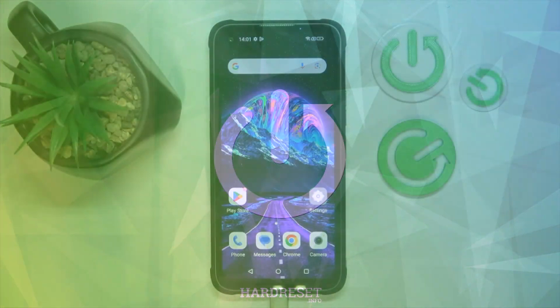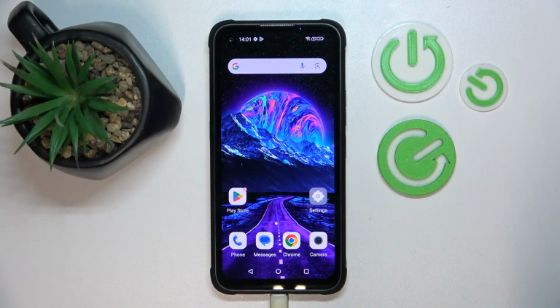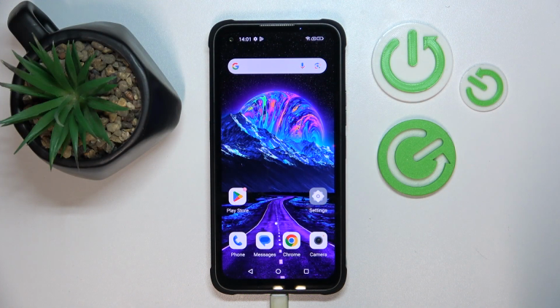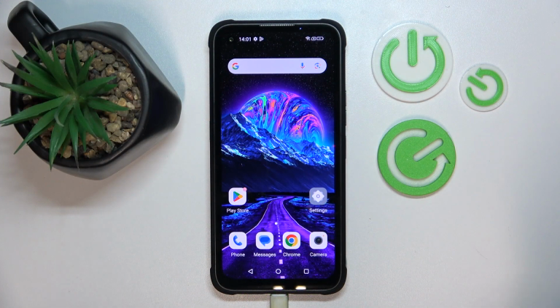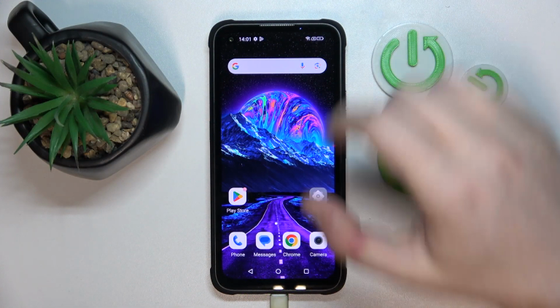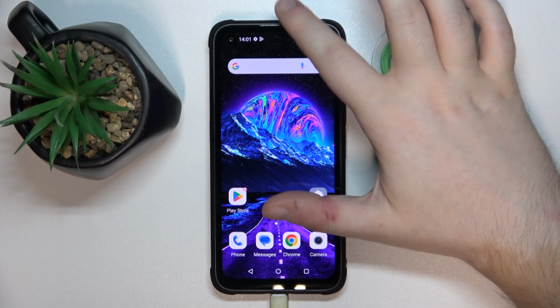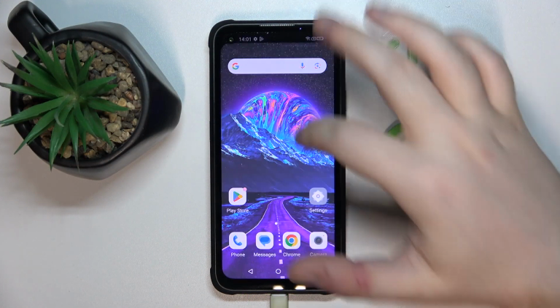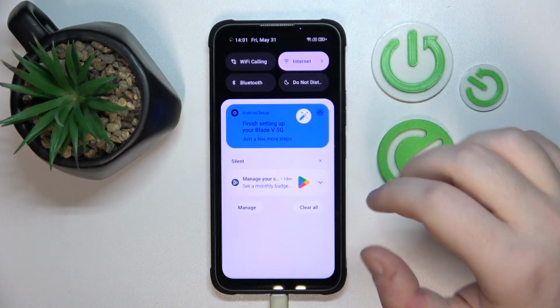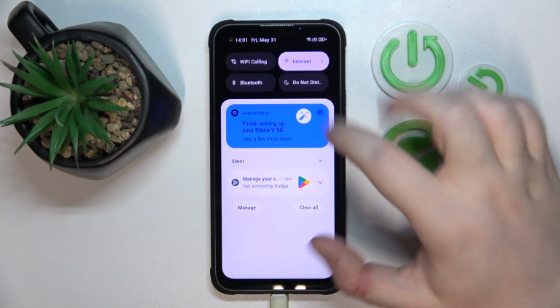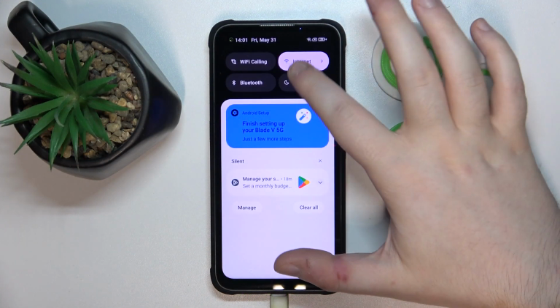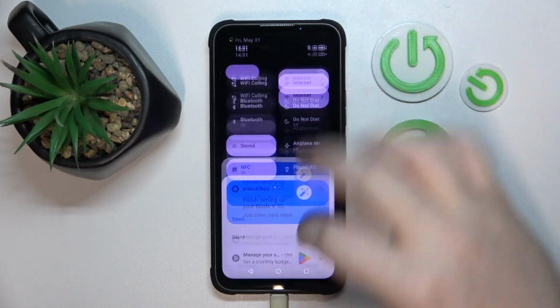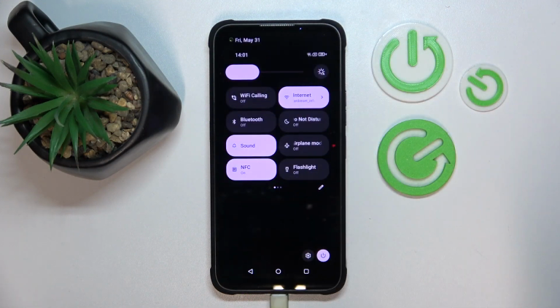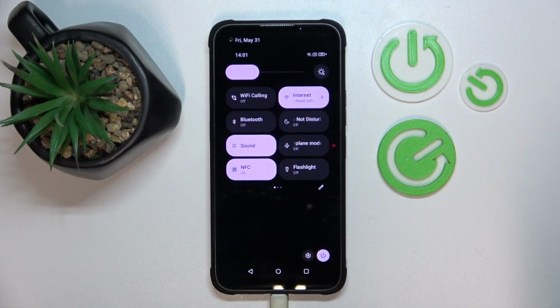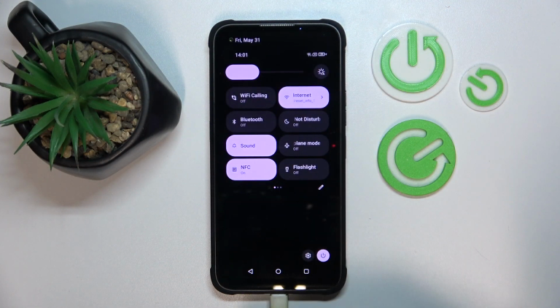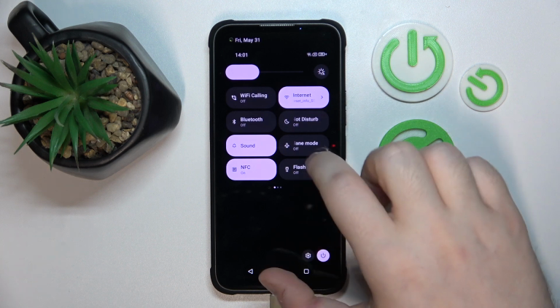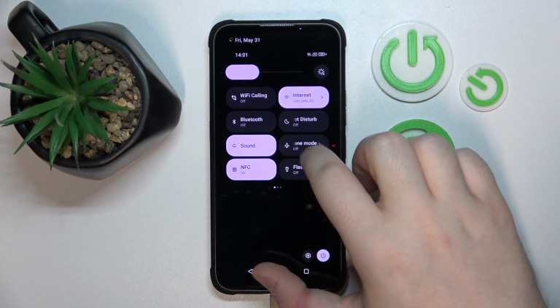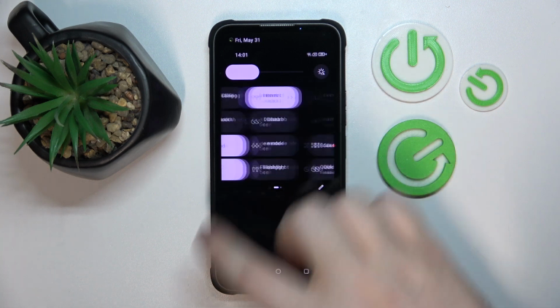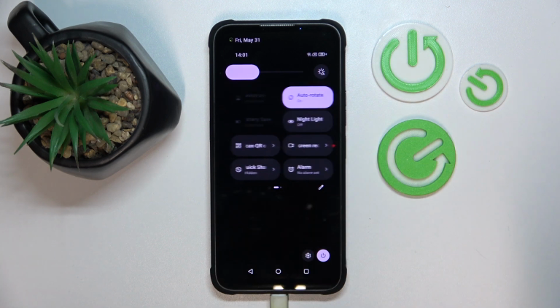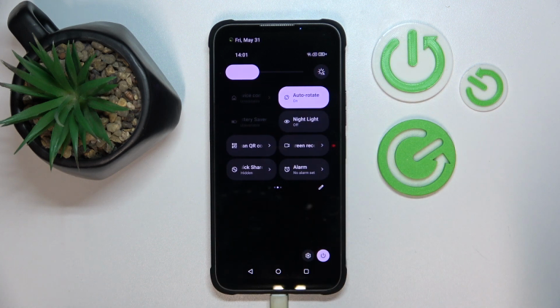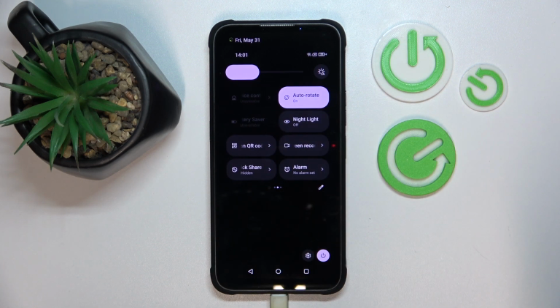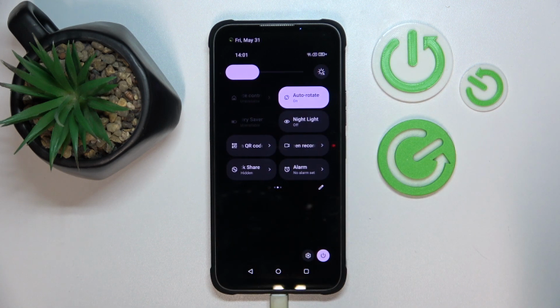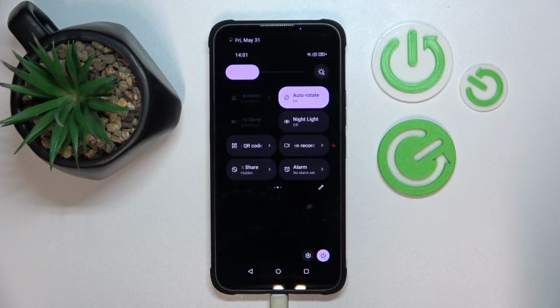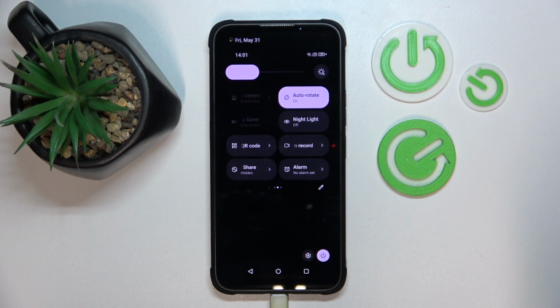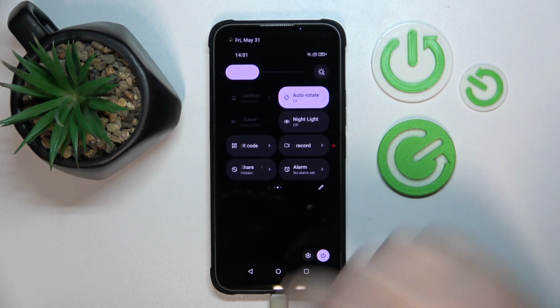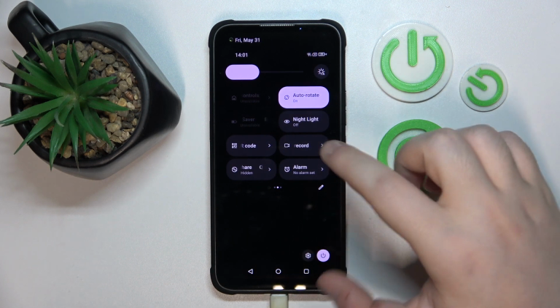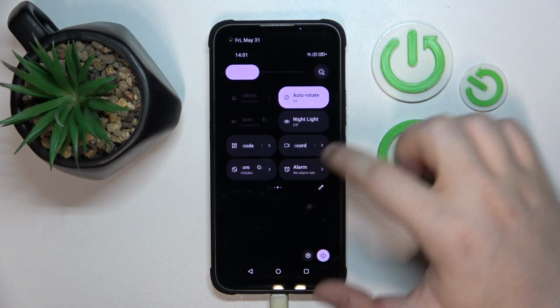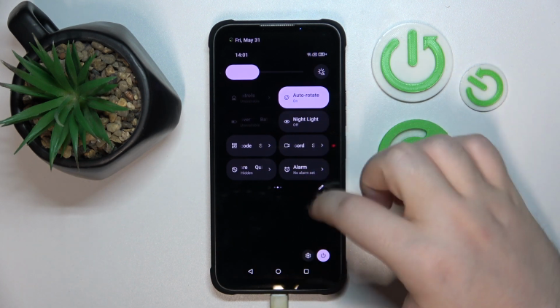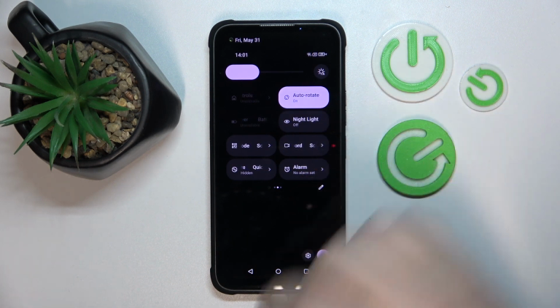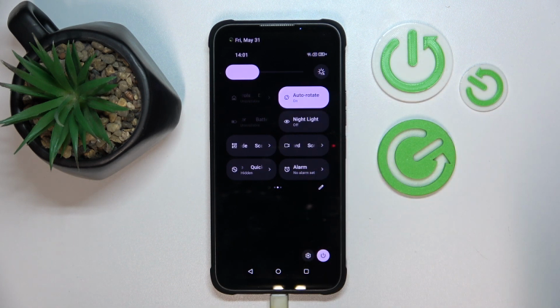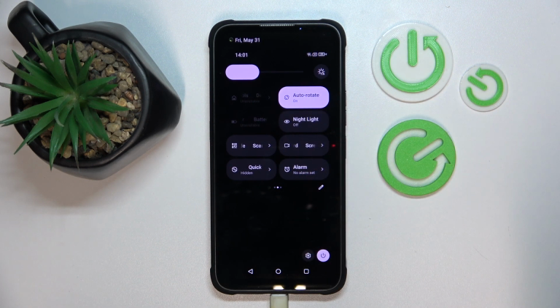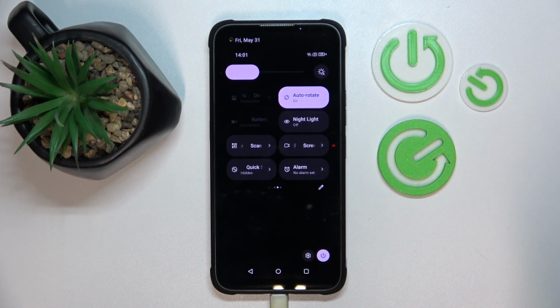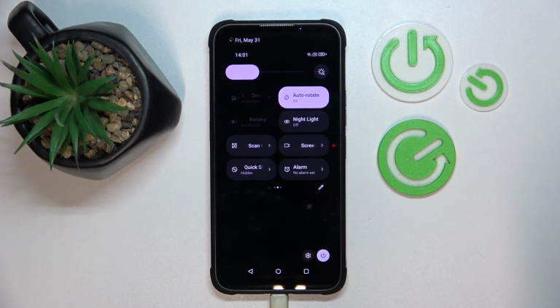So you have to scroll down on your screen, then do this motion again and now go to the second page of your Q-Access menu, and right here there is a screen record button.